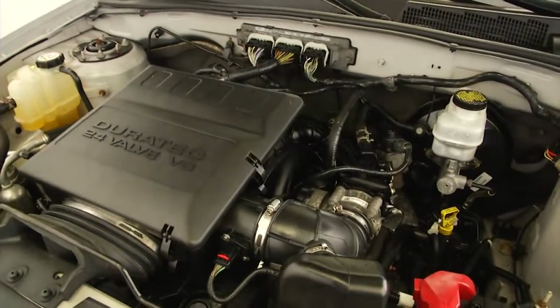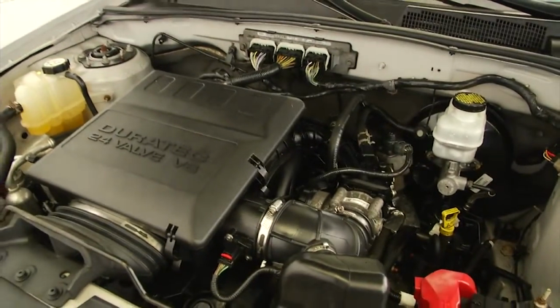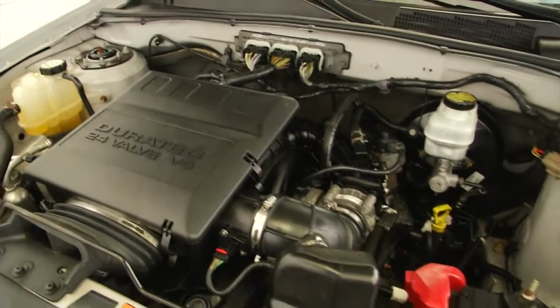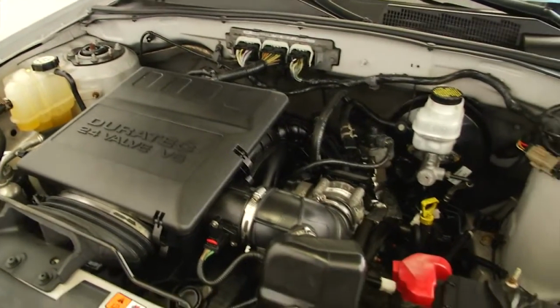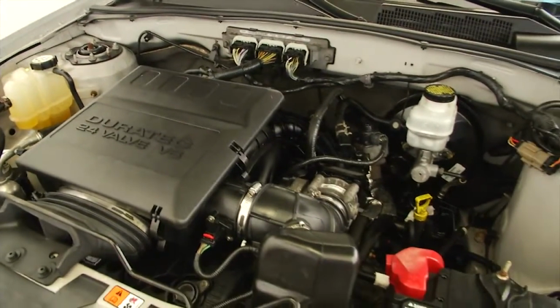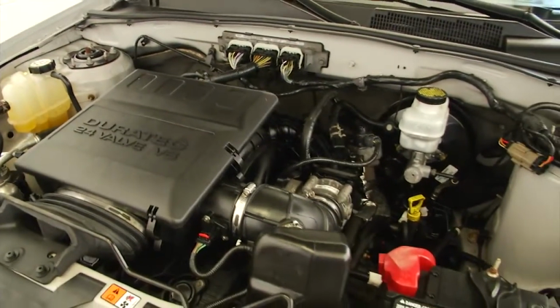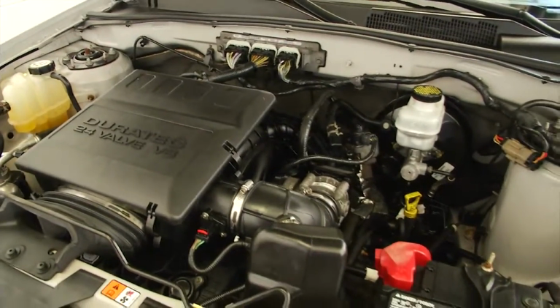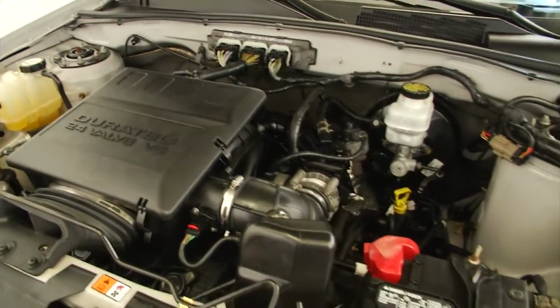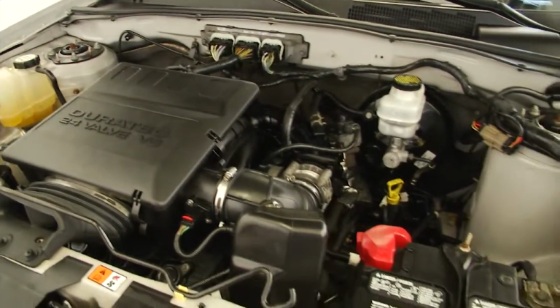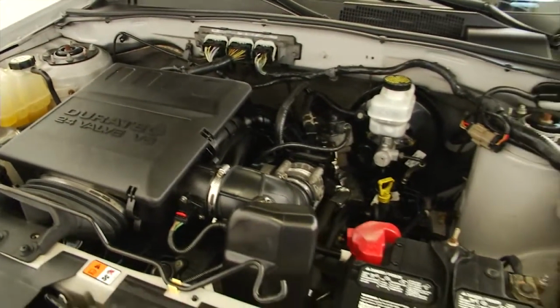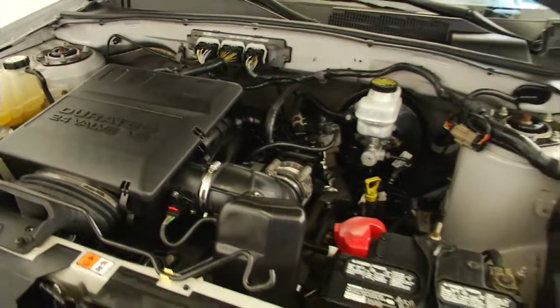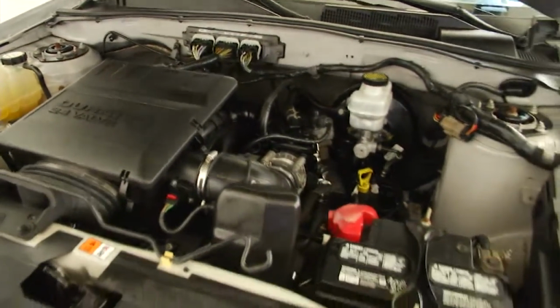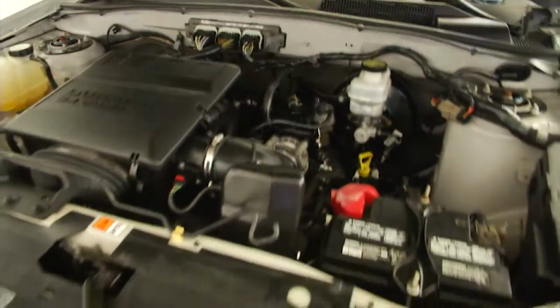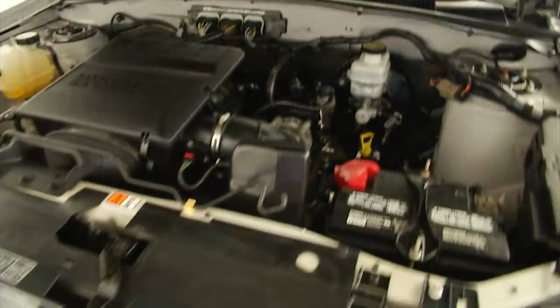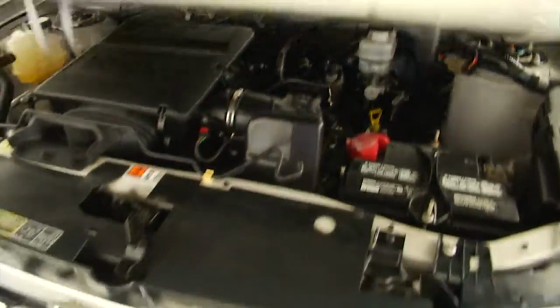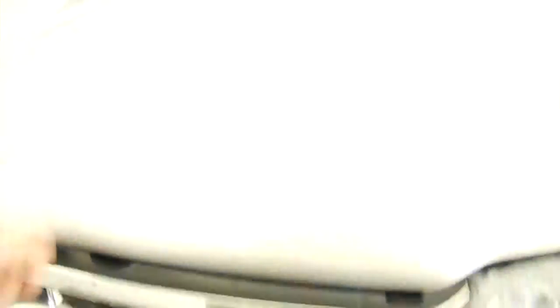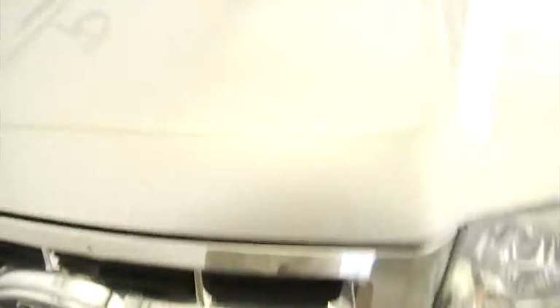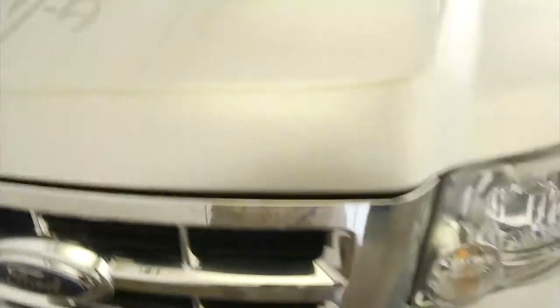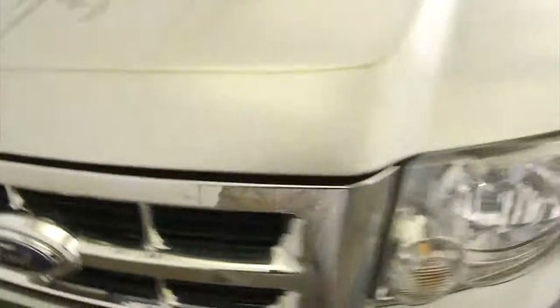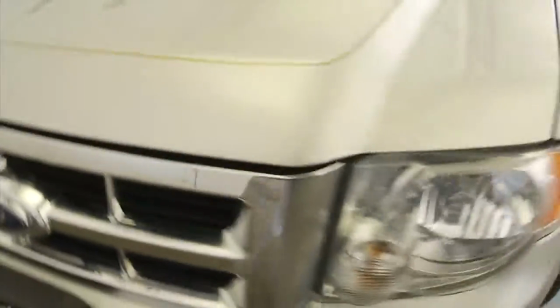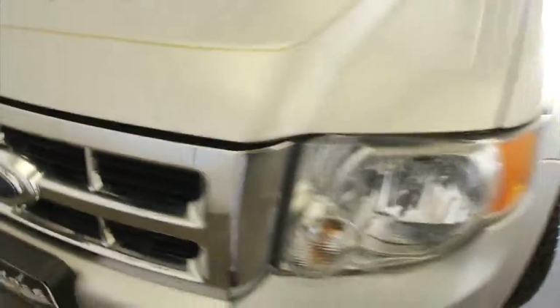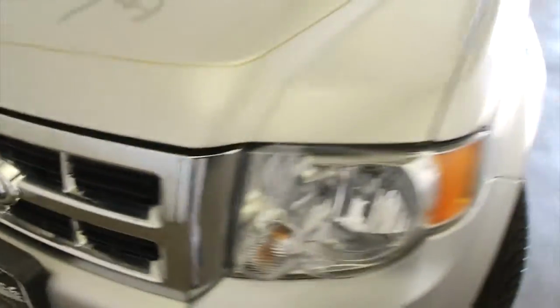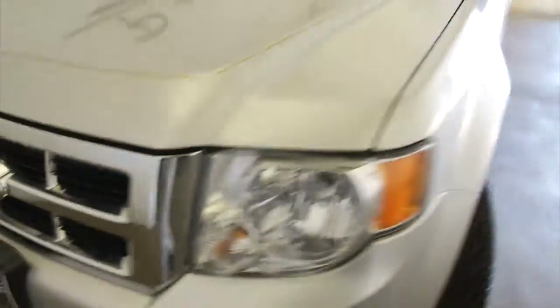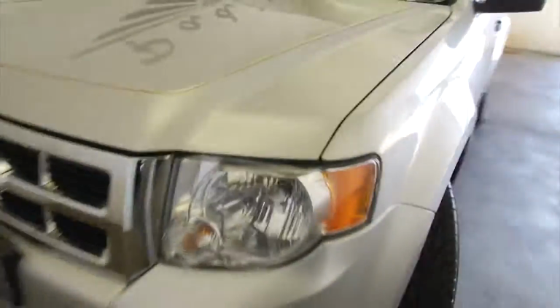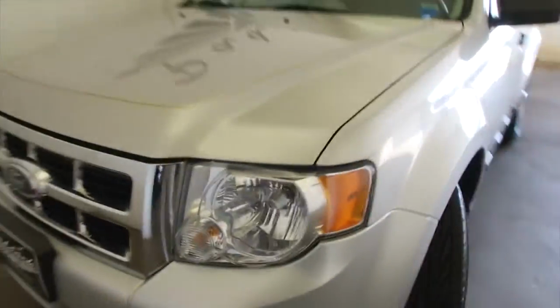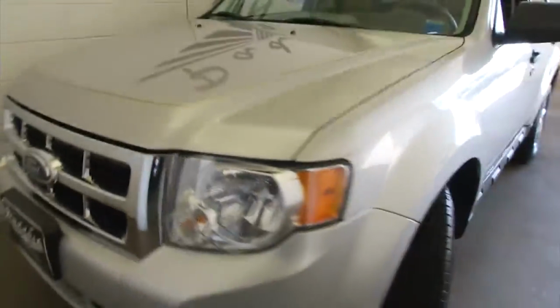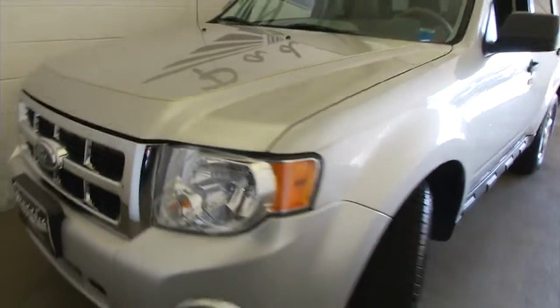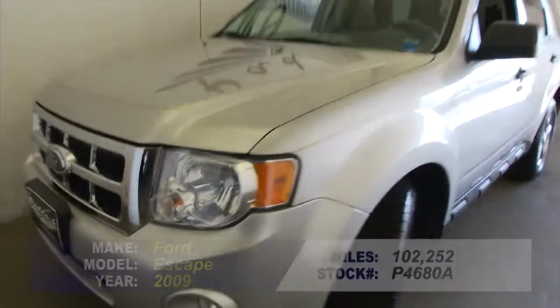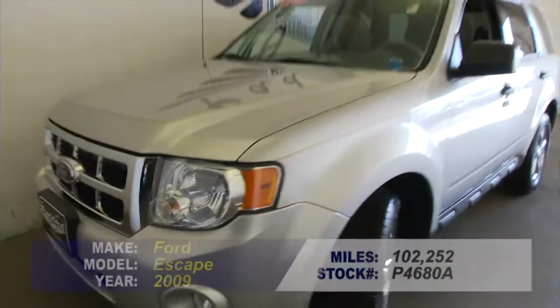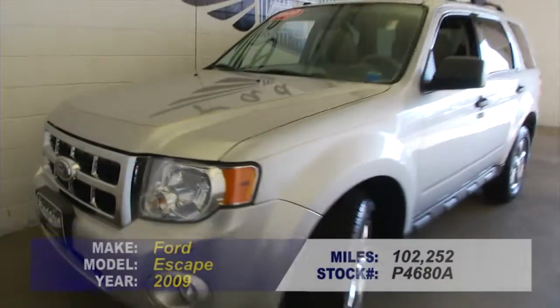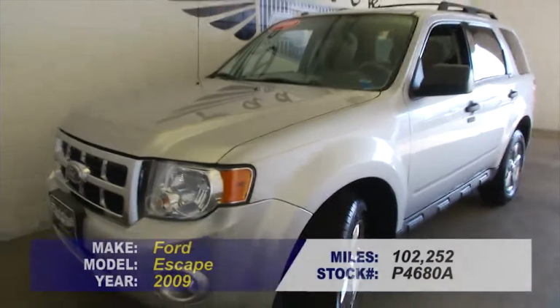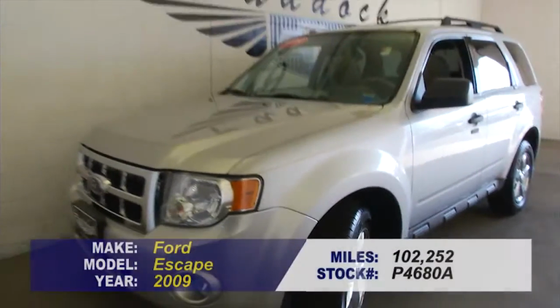Engine sounds real great, it is a 4x4 folks. If you're interested, give us a call at 876-0945.